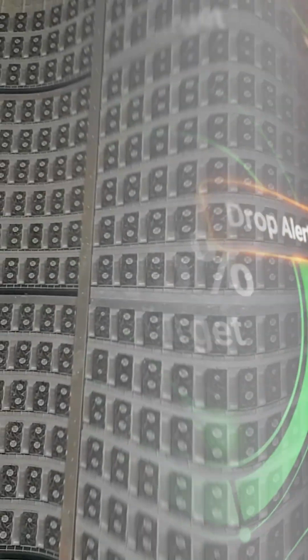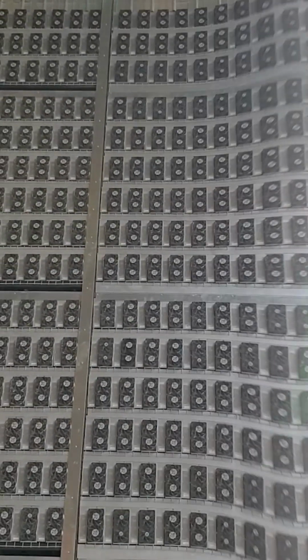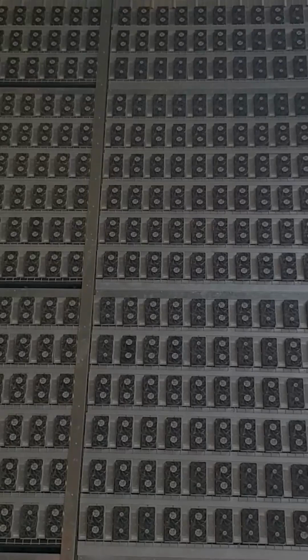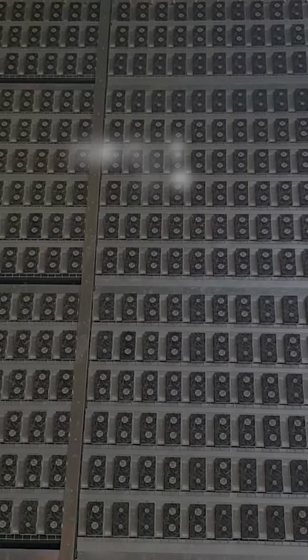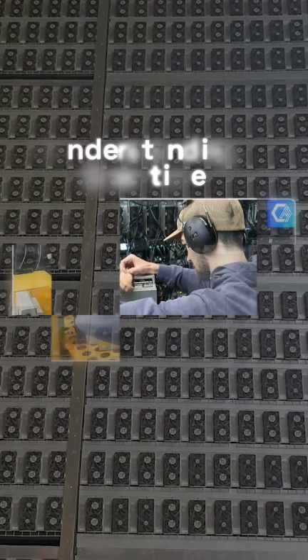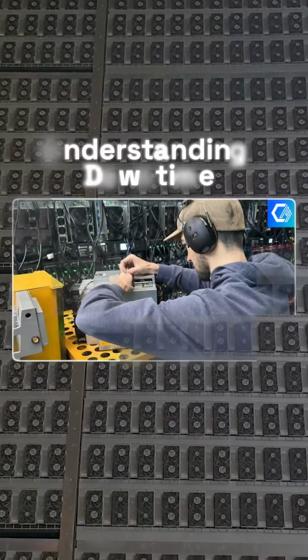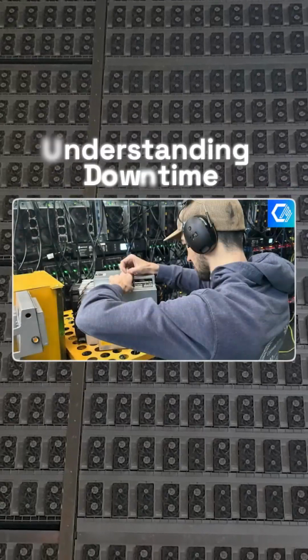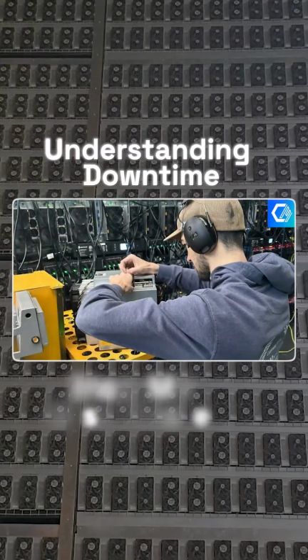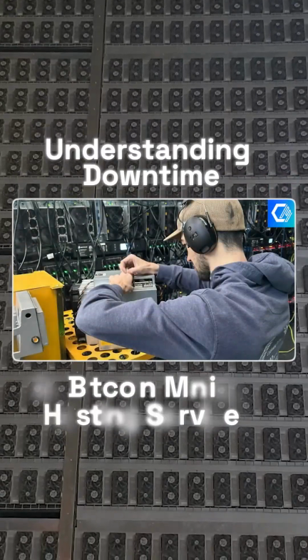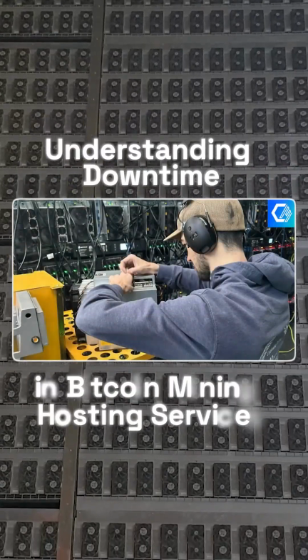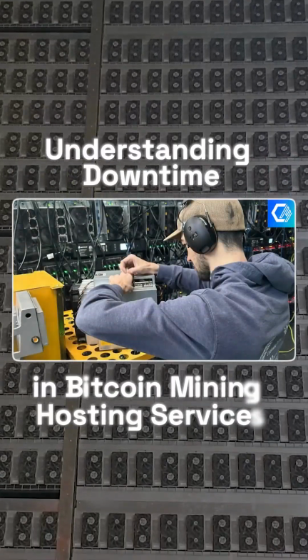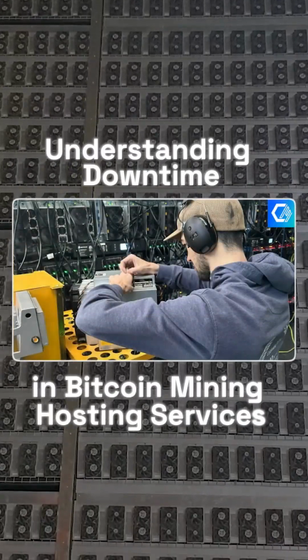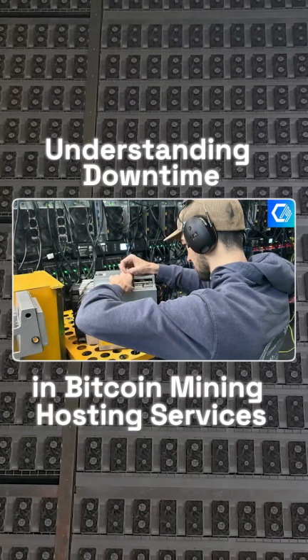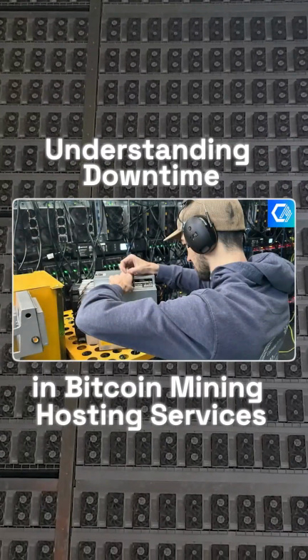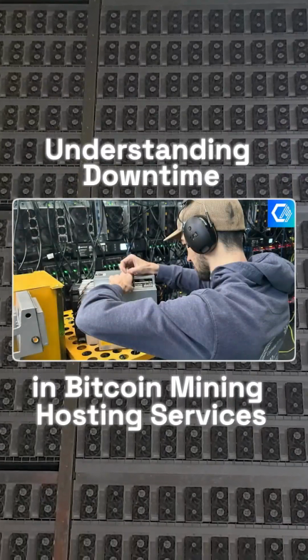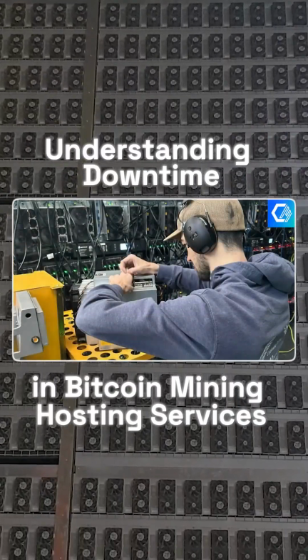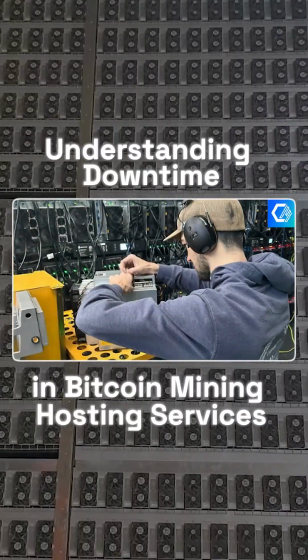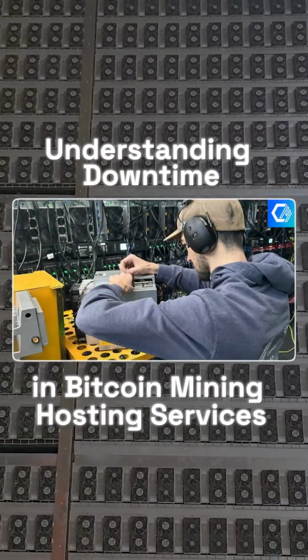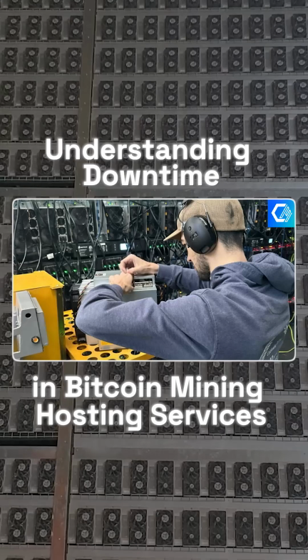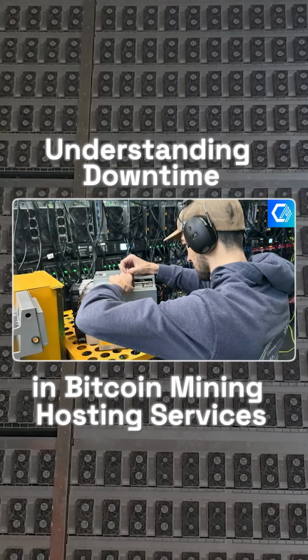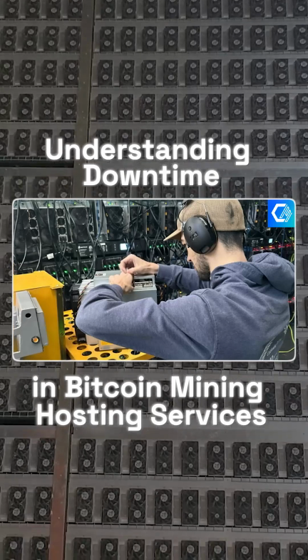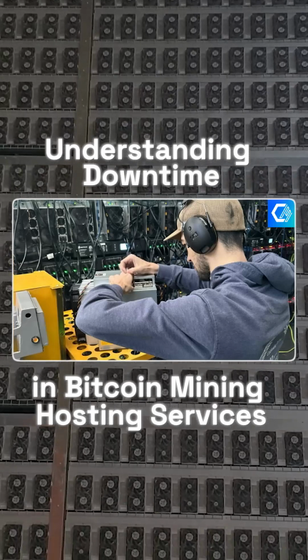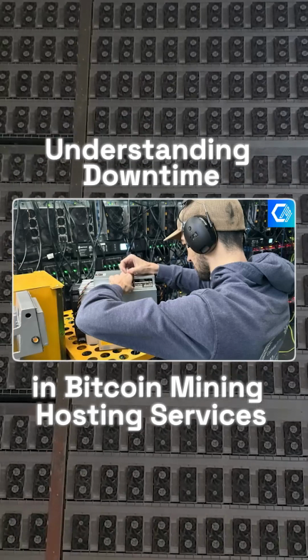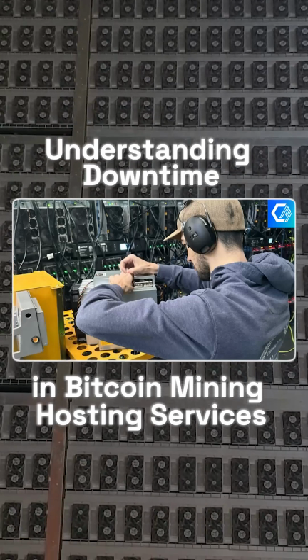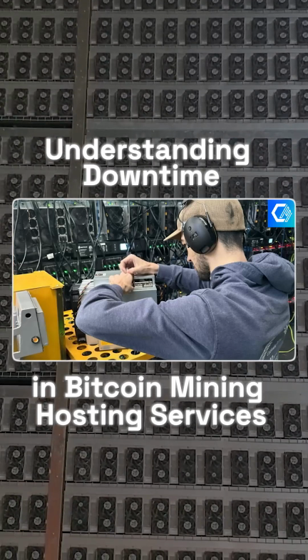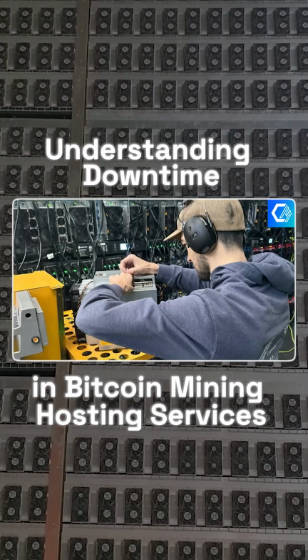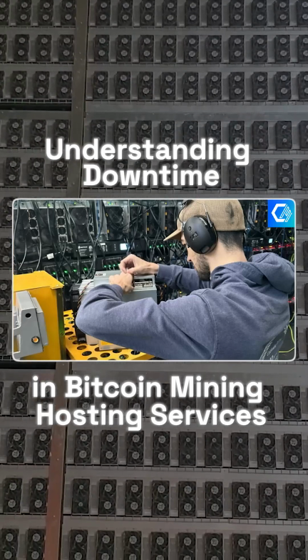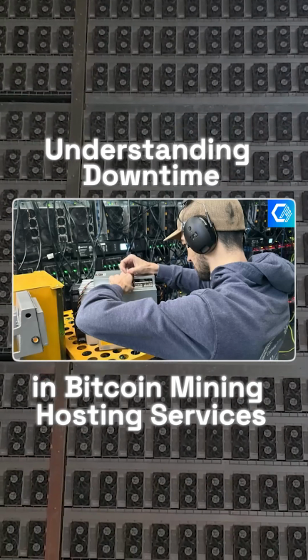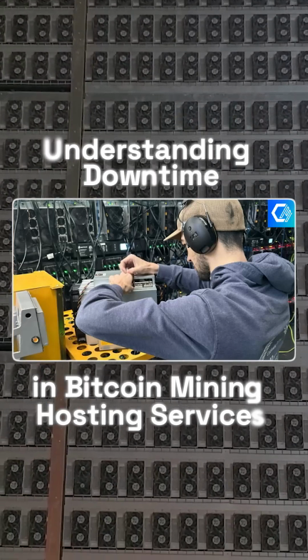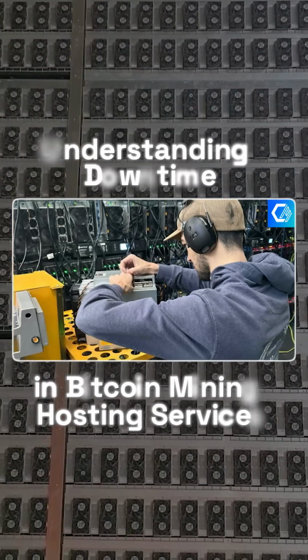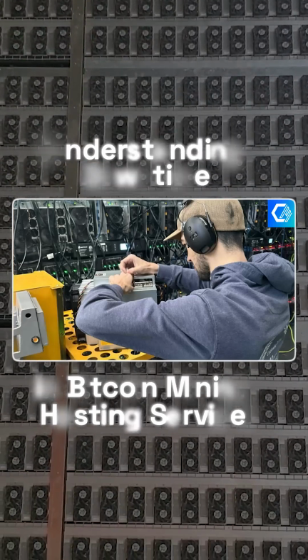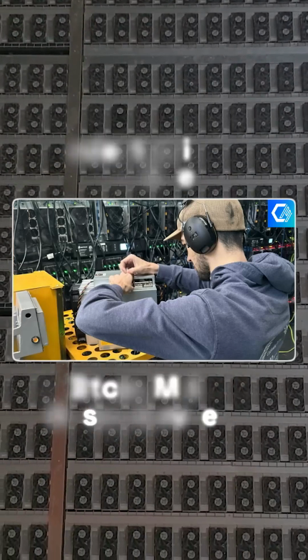Check out our article, "Understanding Downtime in Bitcoin Mining Hosting Services," to learn more.